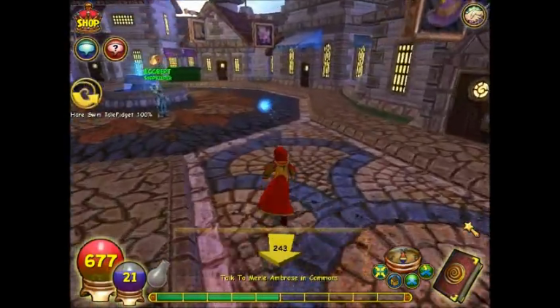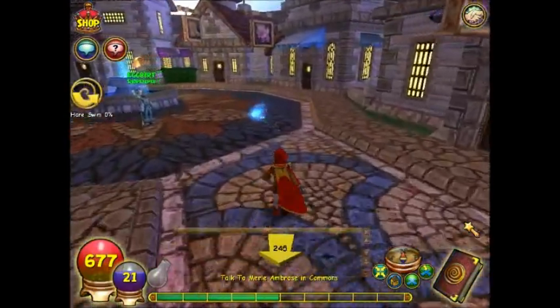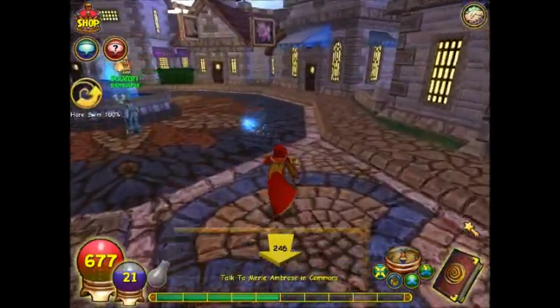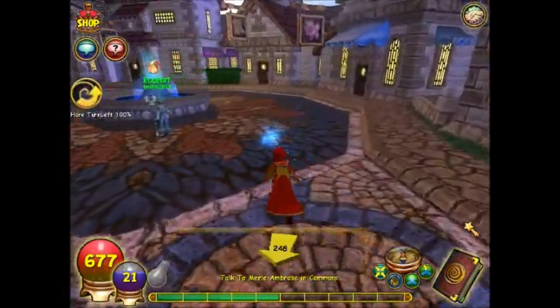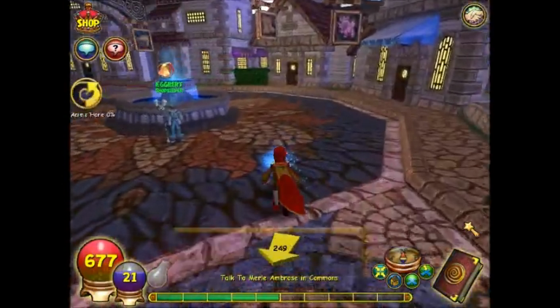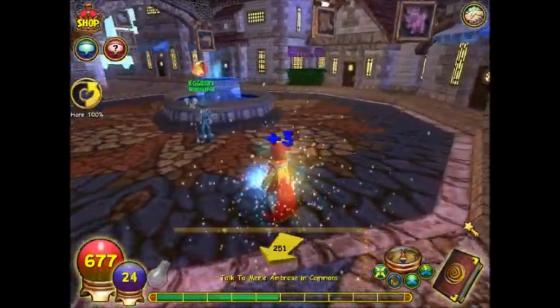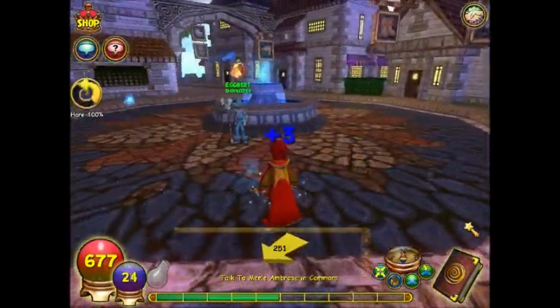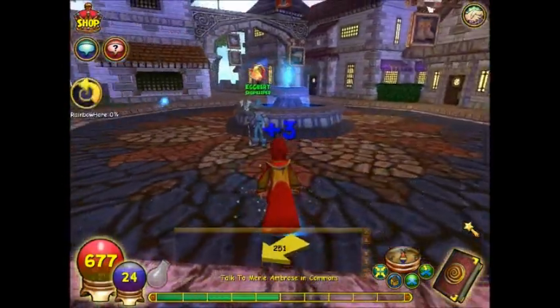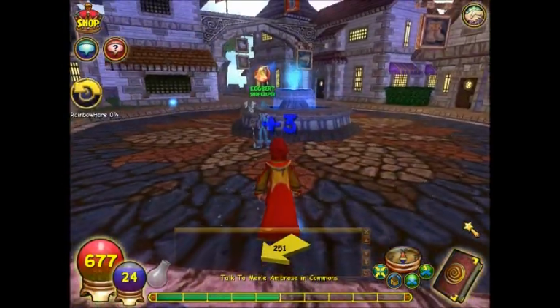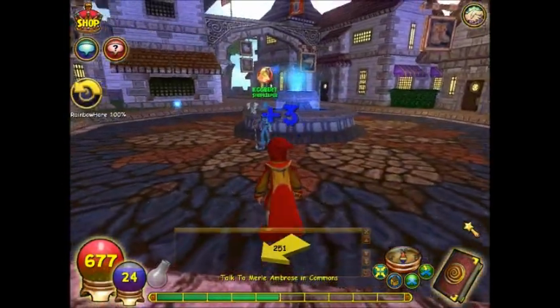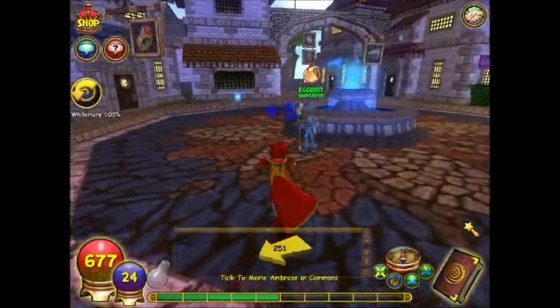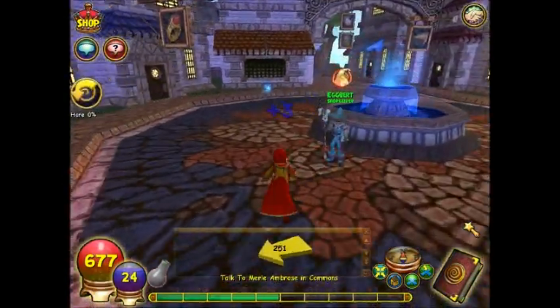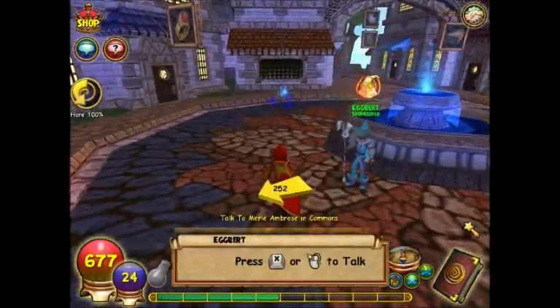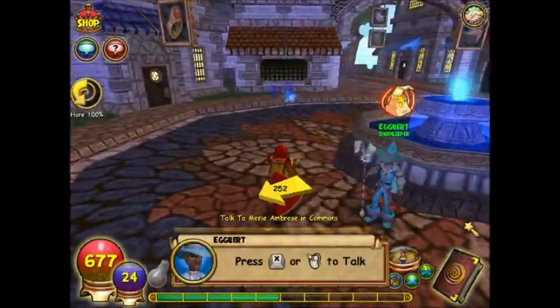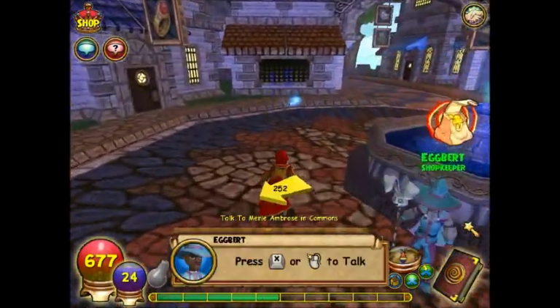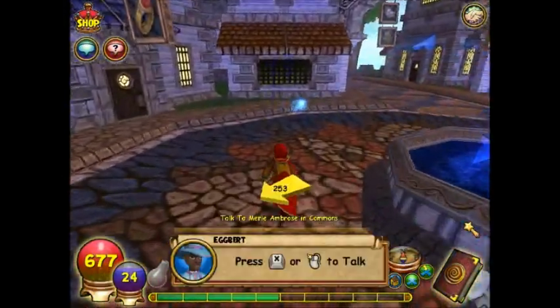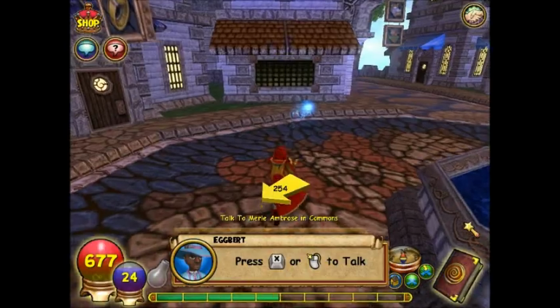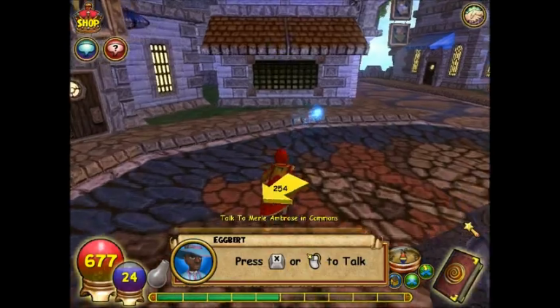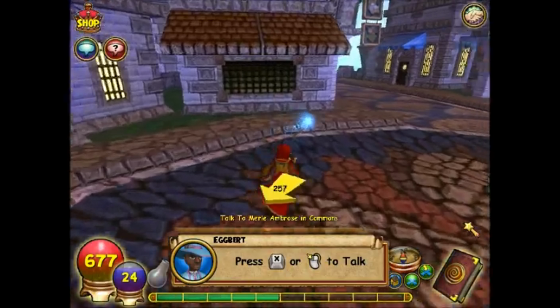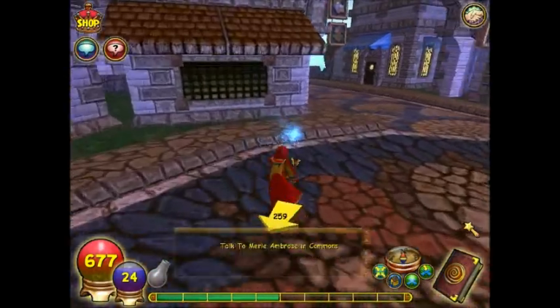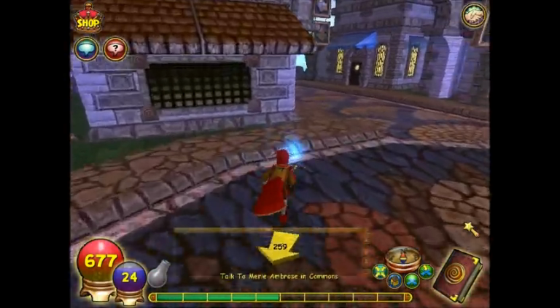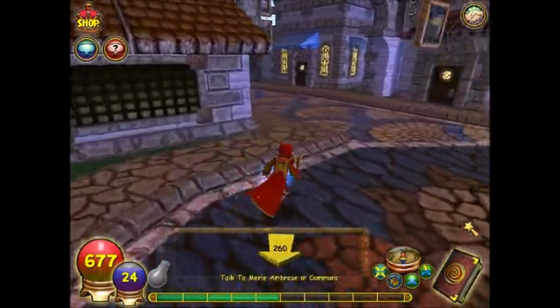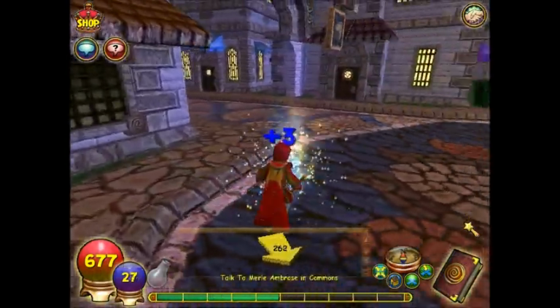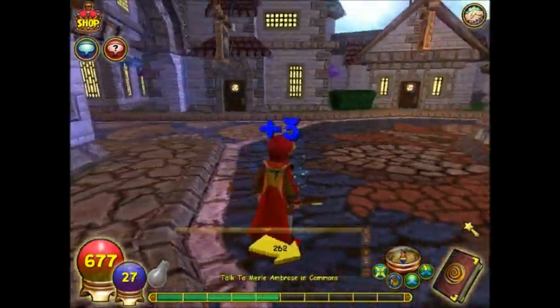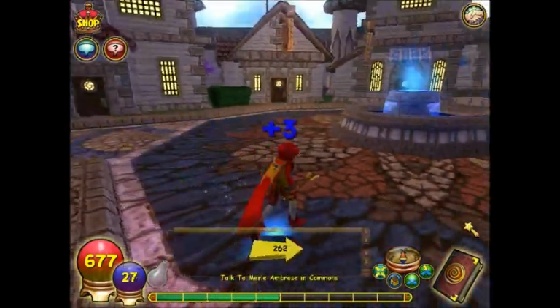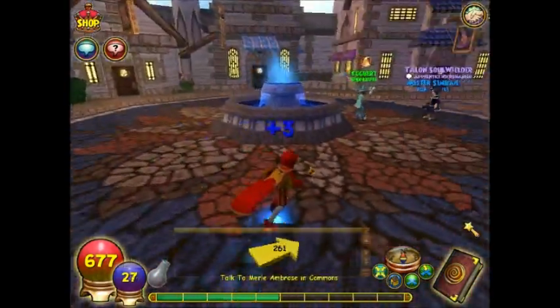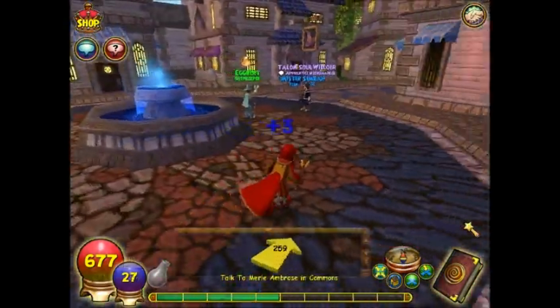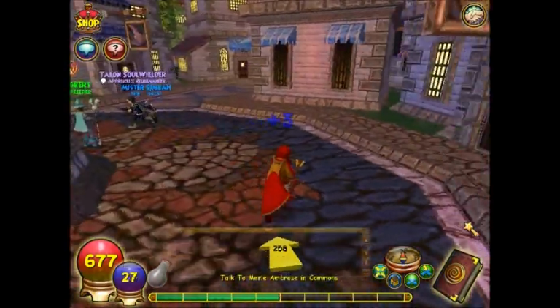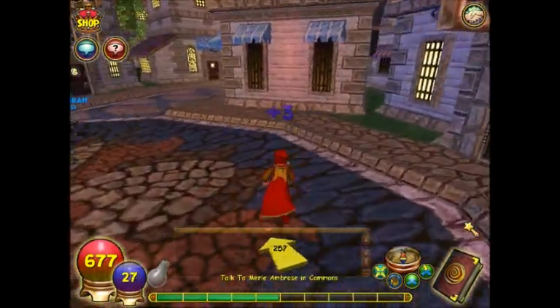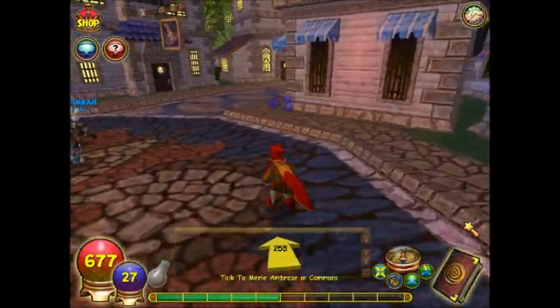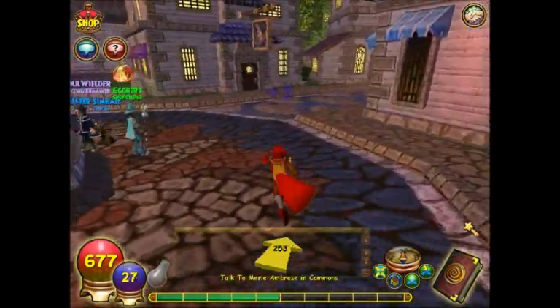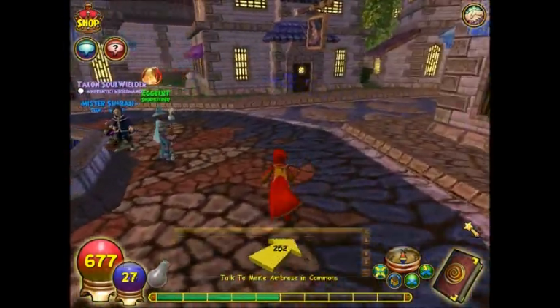Today, just at the beginning of the episode, we're going to be covering something, which is this man here, Egbert, who I just walked past to grab a mana wisp.